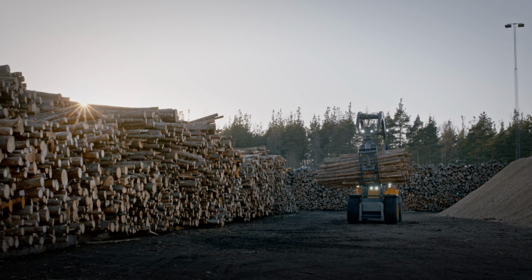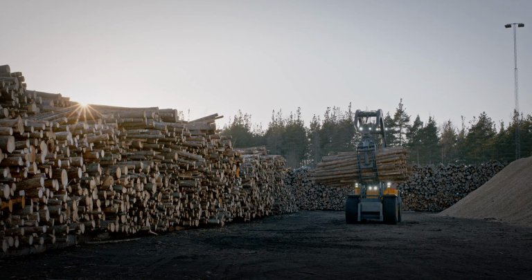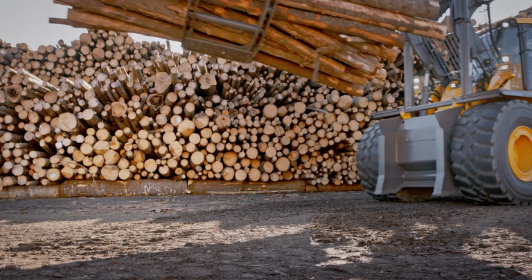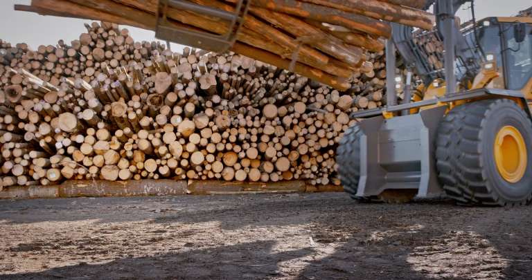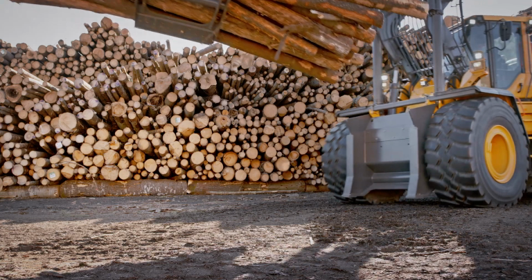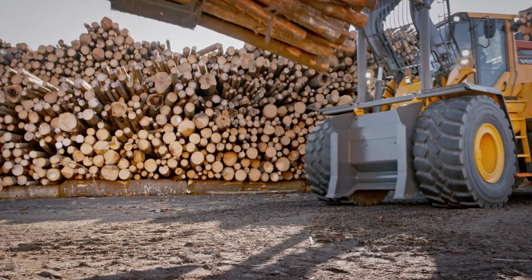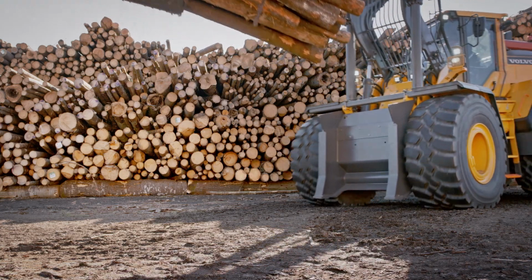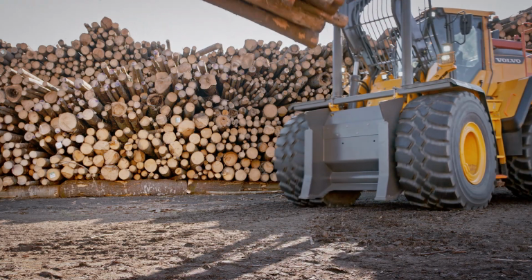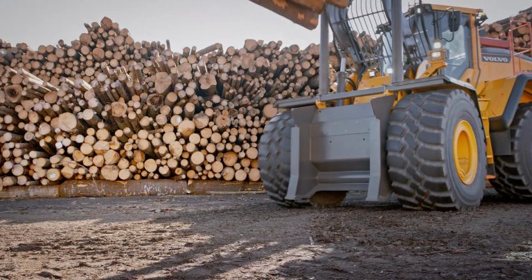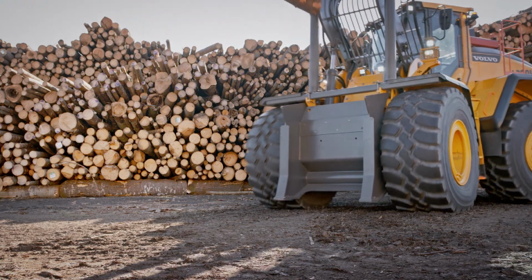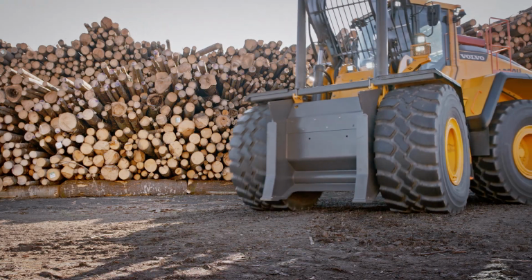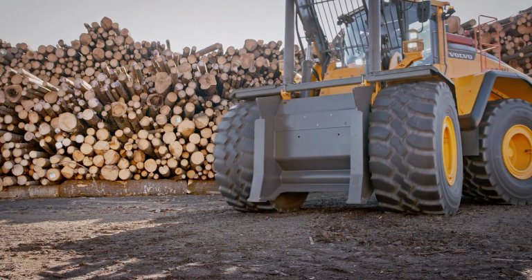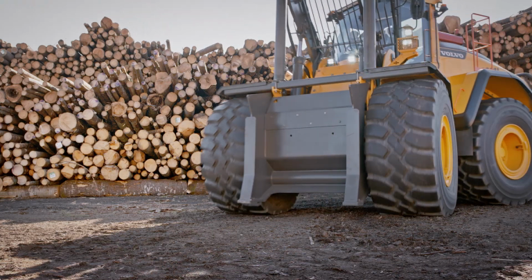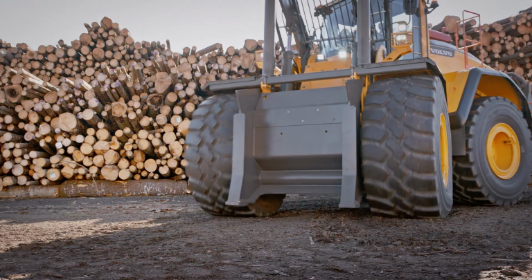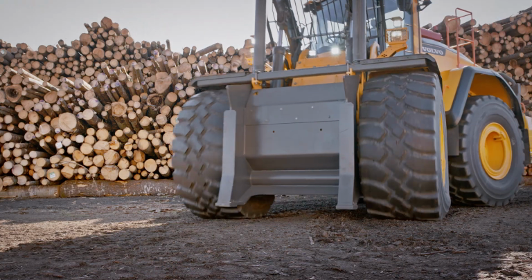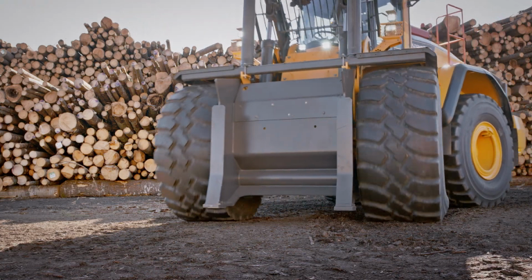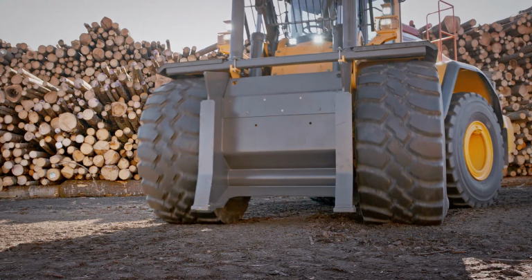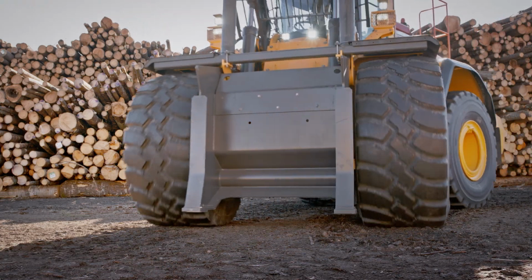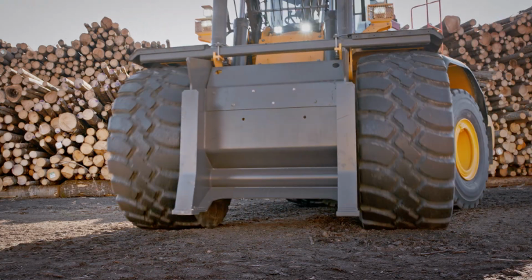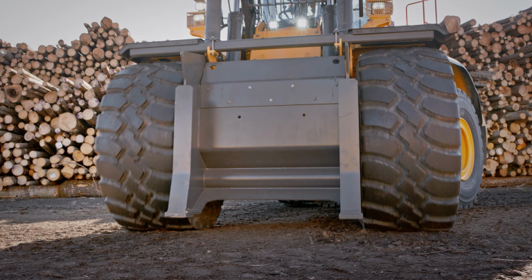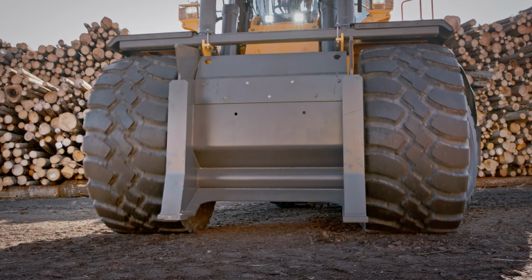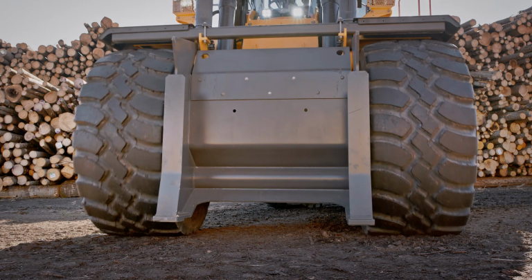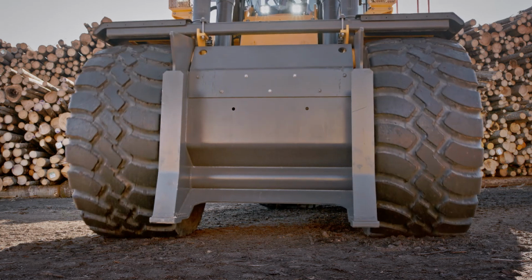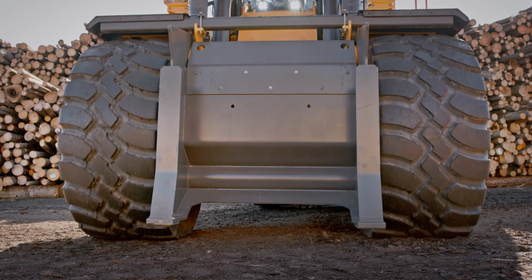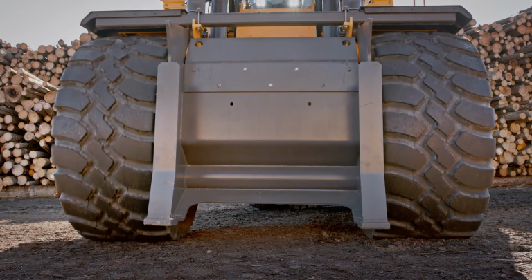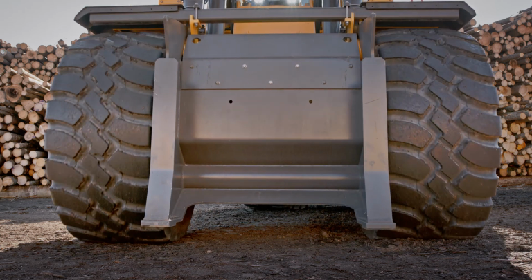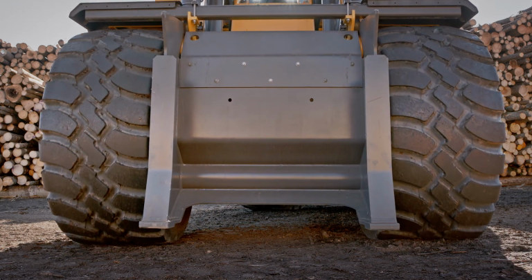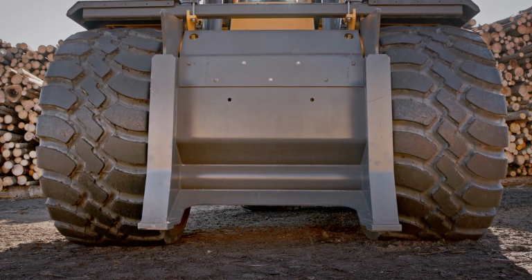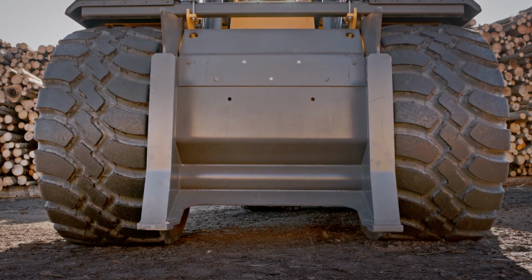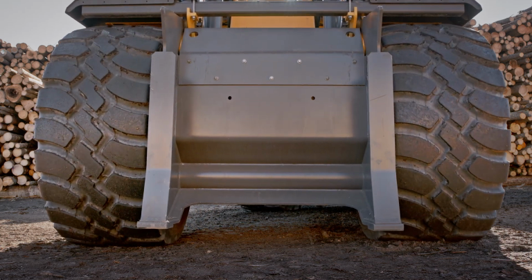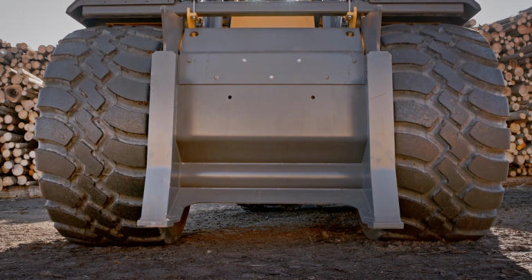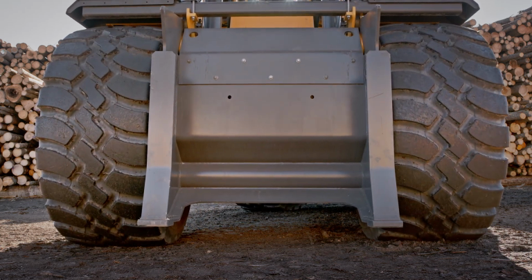it's equipped with the wider, long-life, low-profile 875 type tyres as standard.